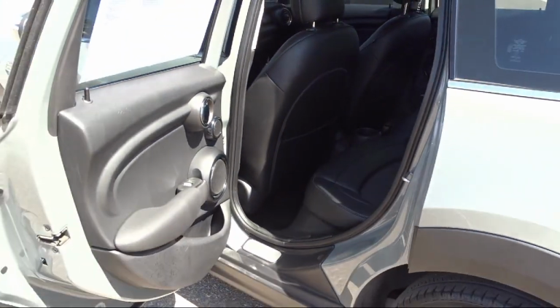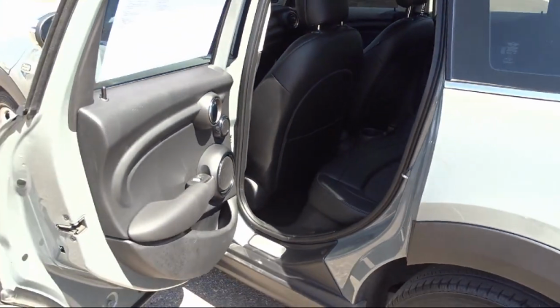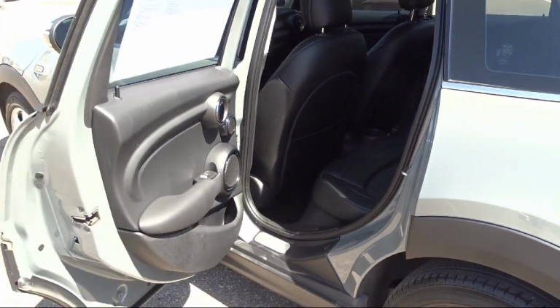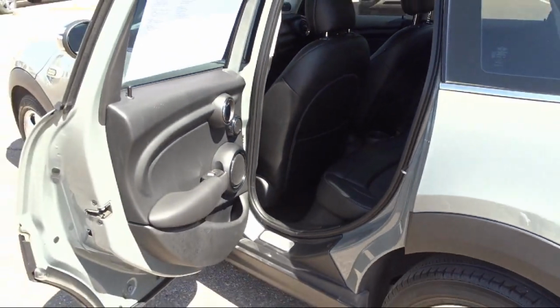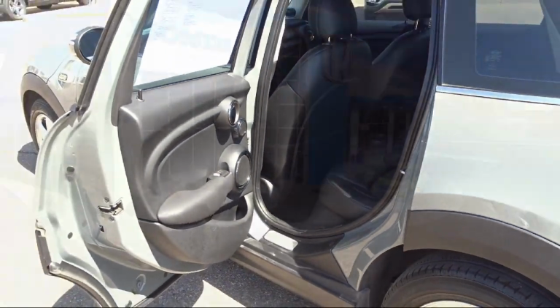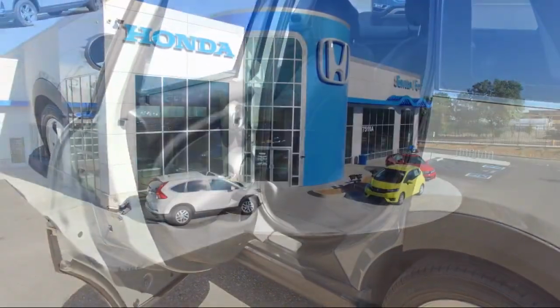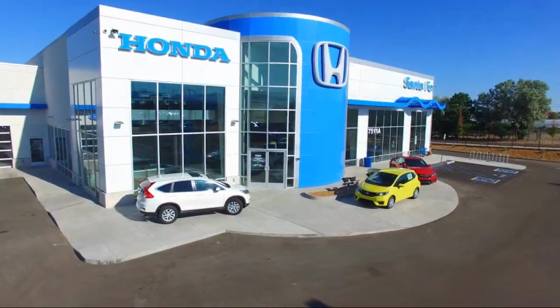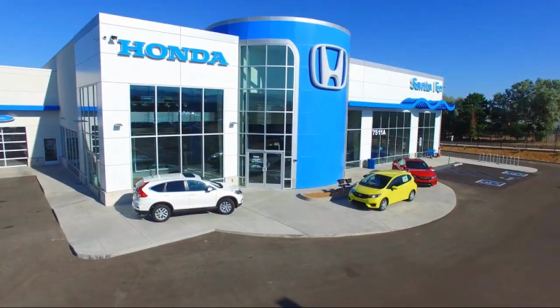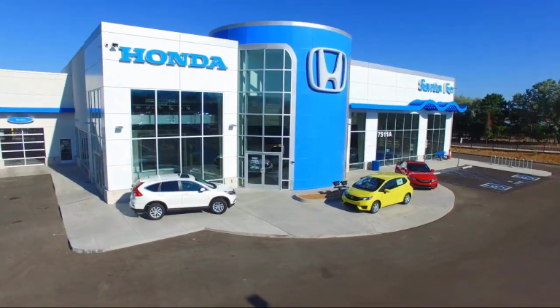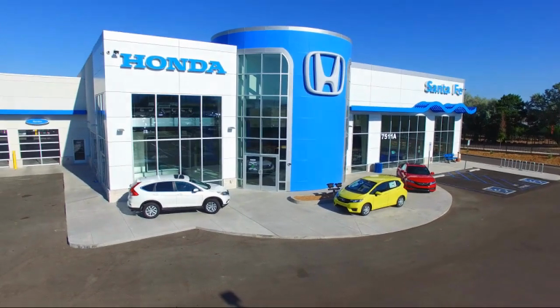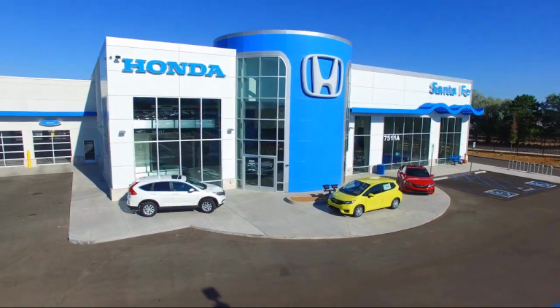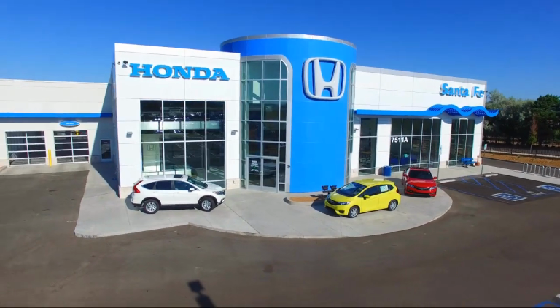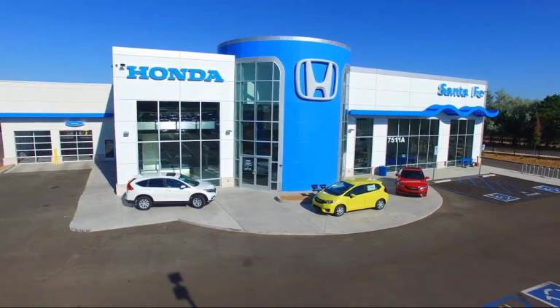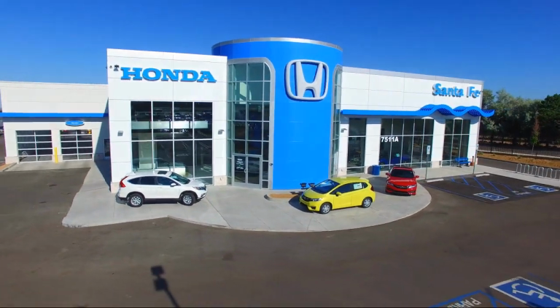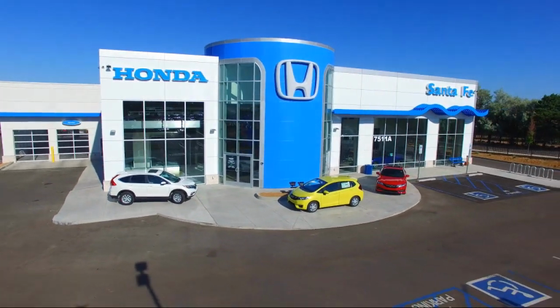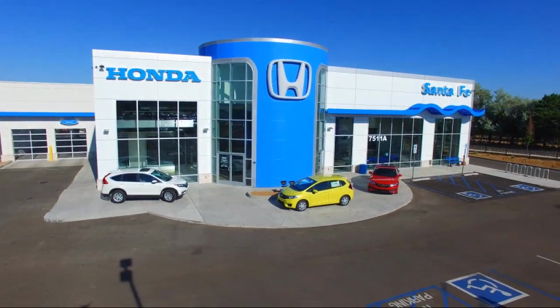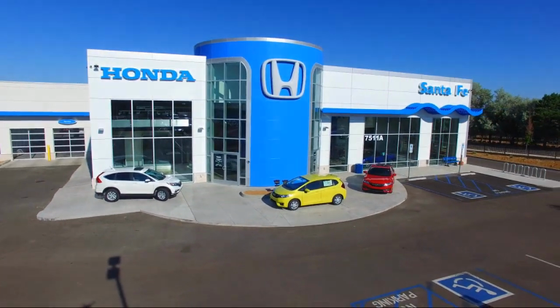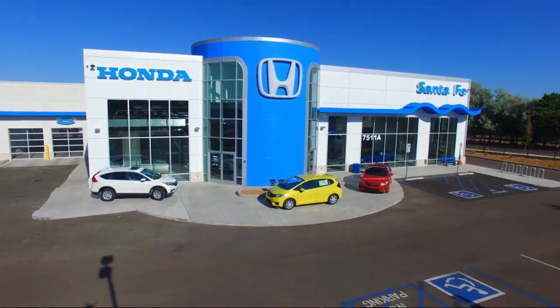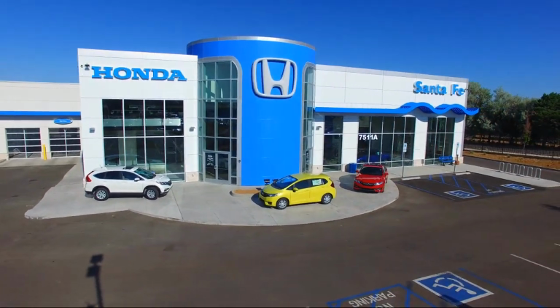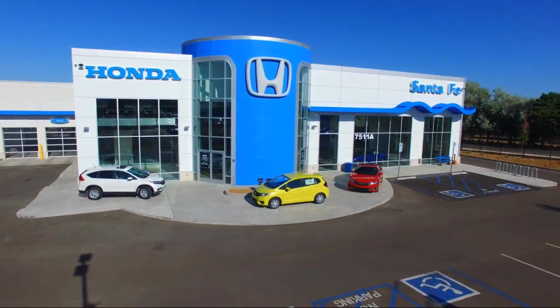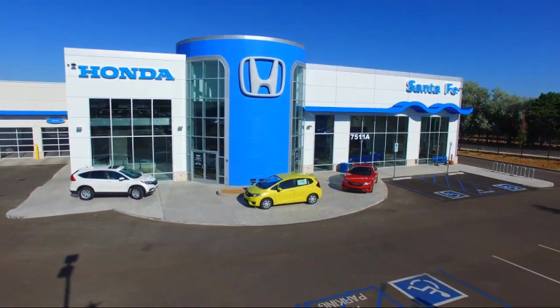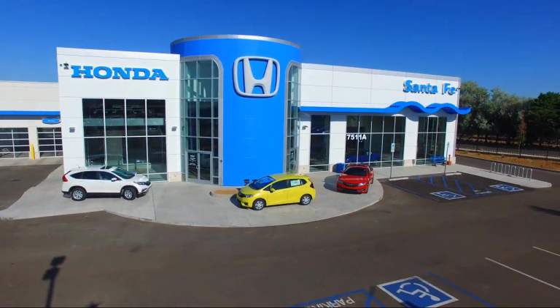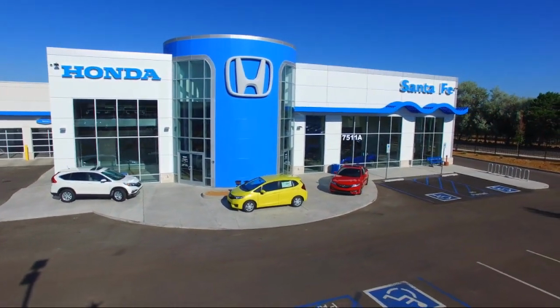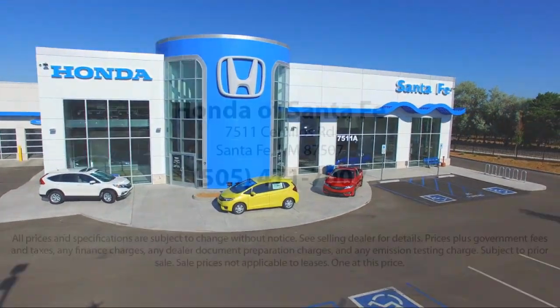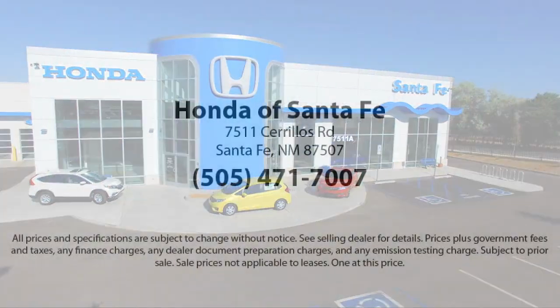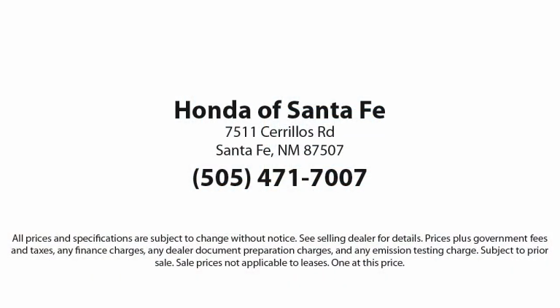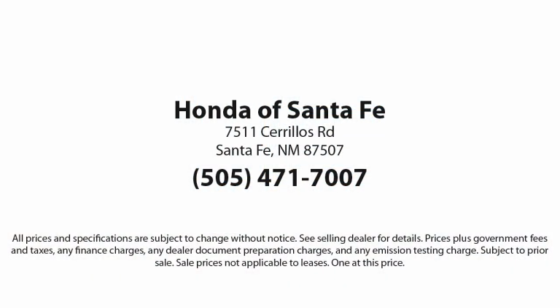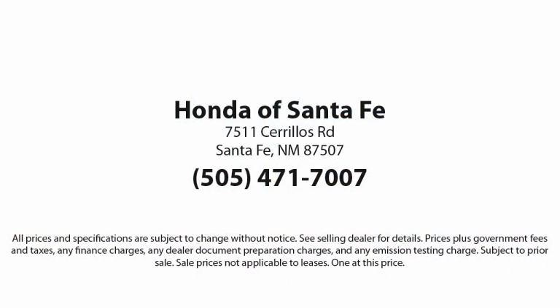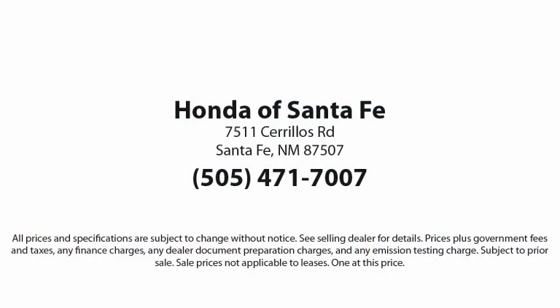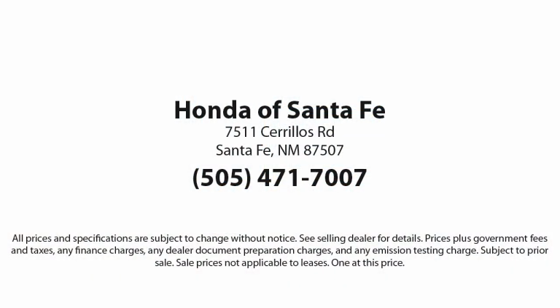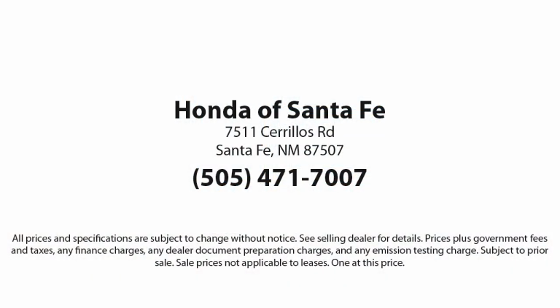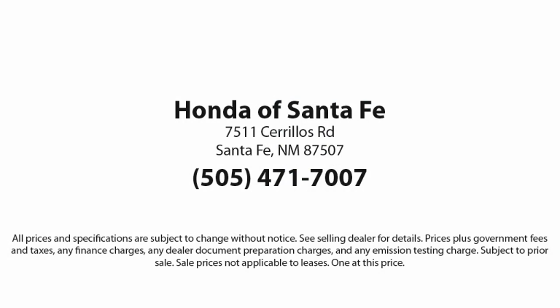So come in today and let us show you our dedication to quality service. We're located at 7511 Sourius Road in Santa Fe.